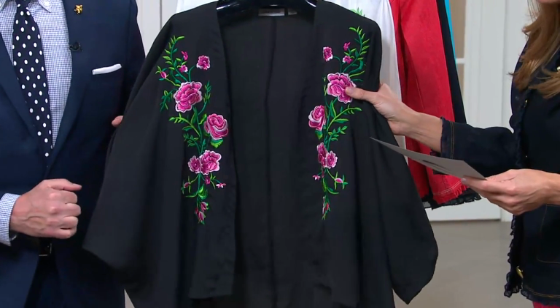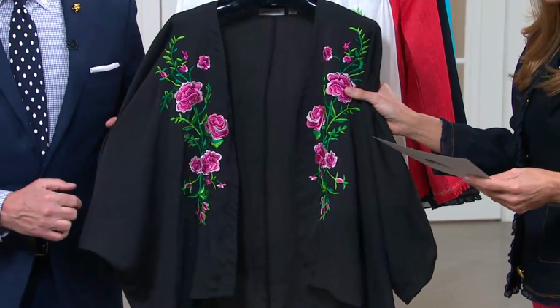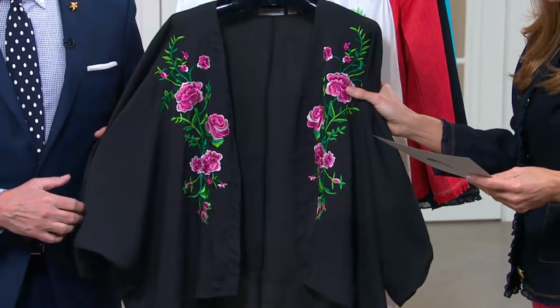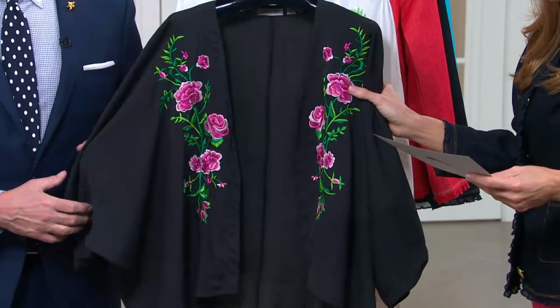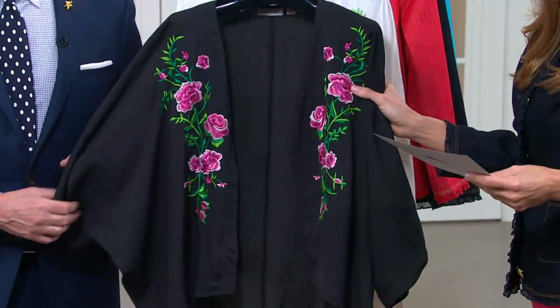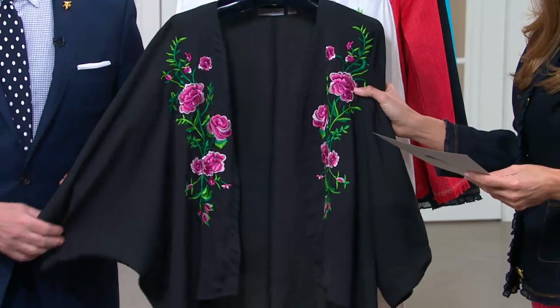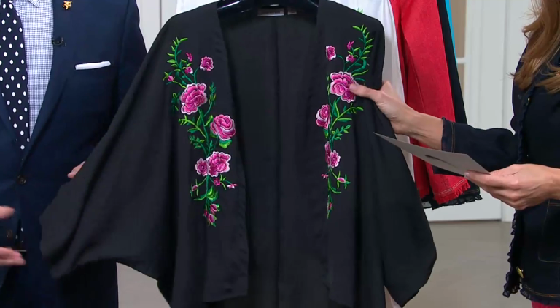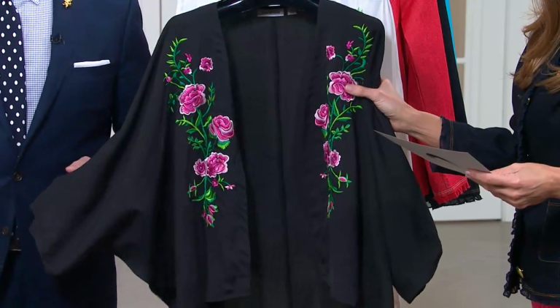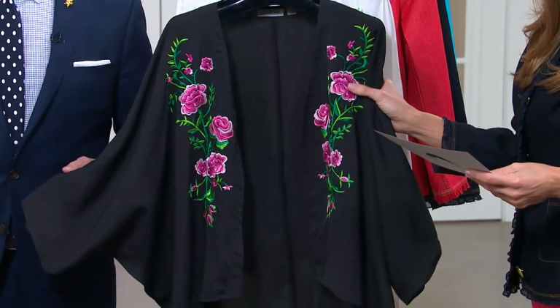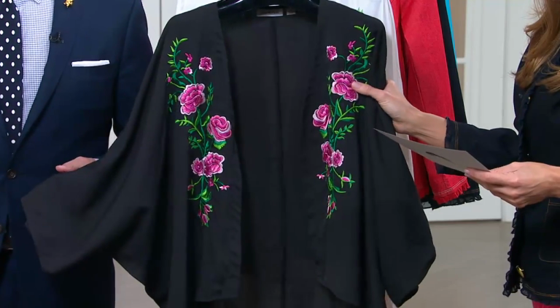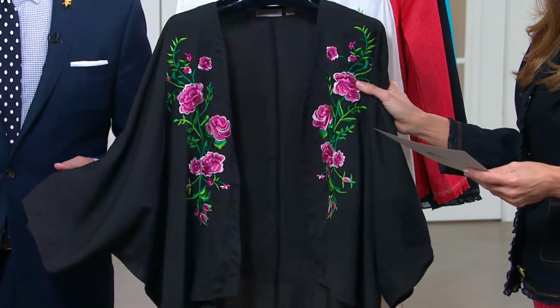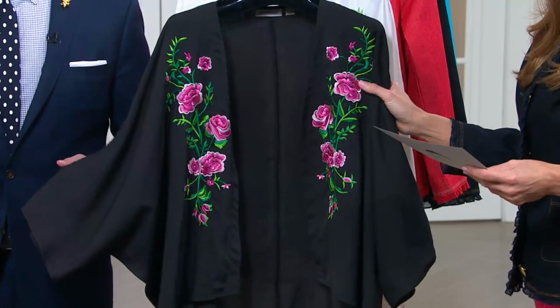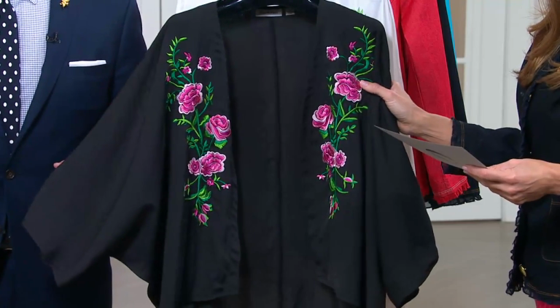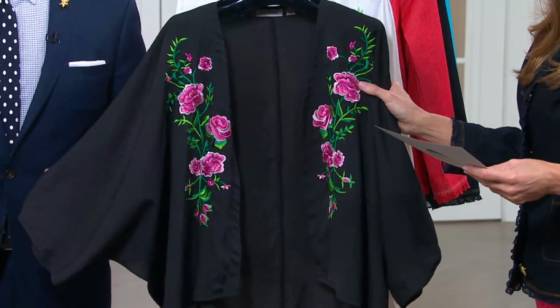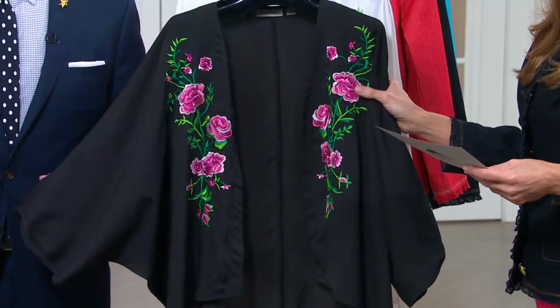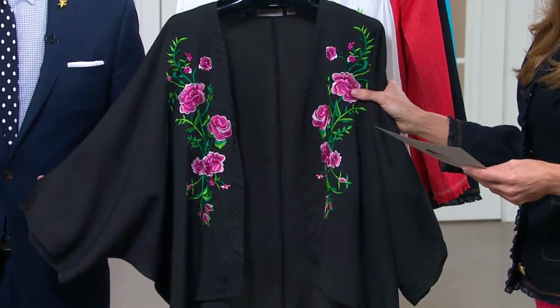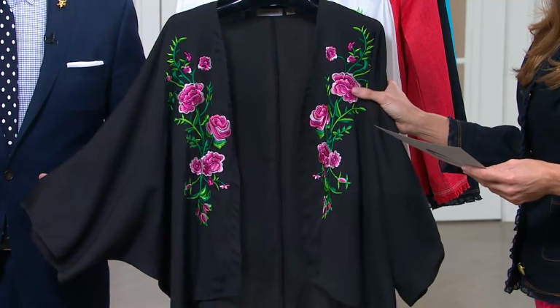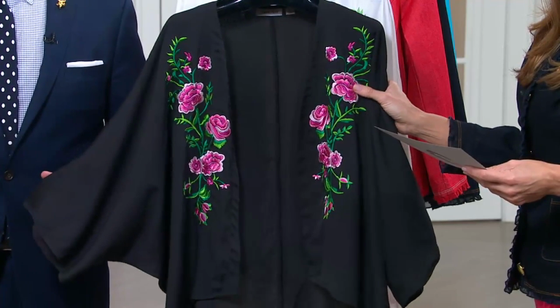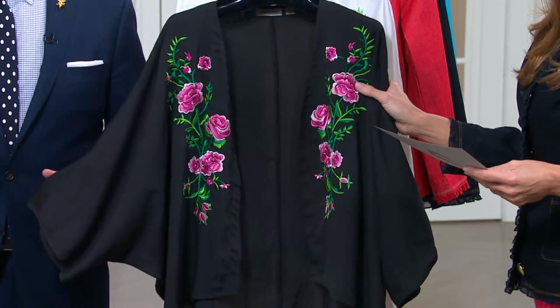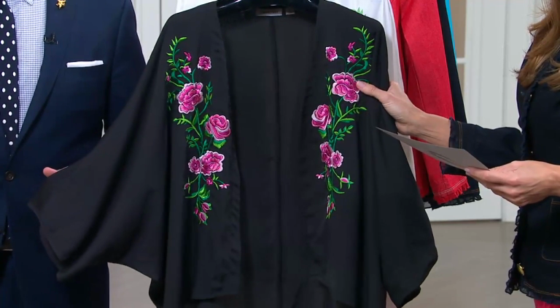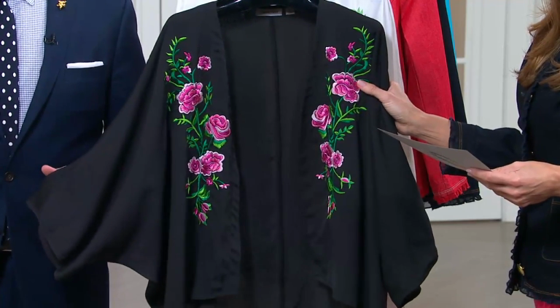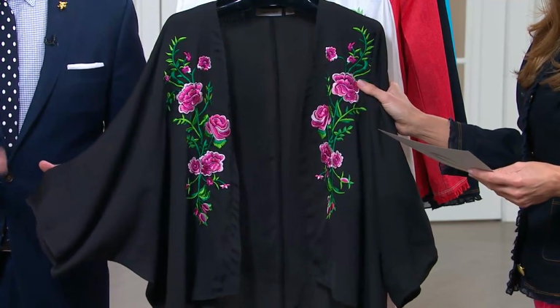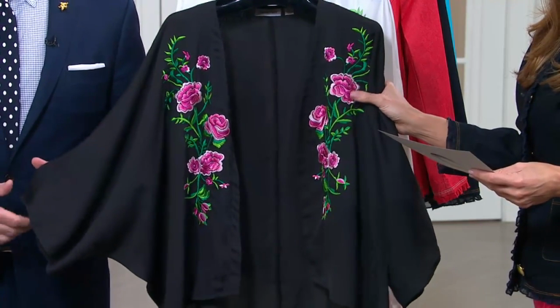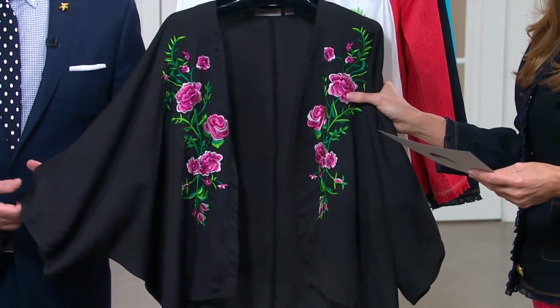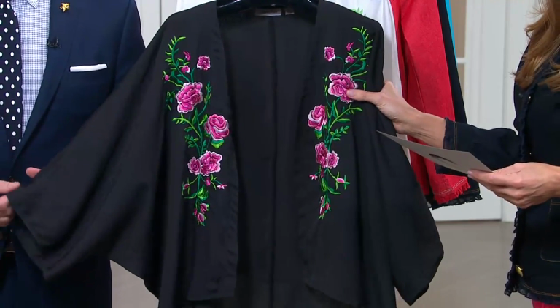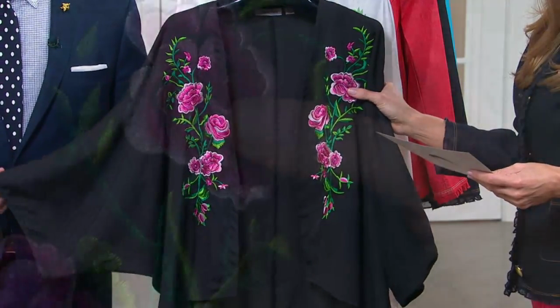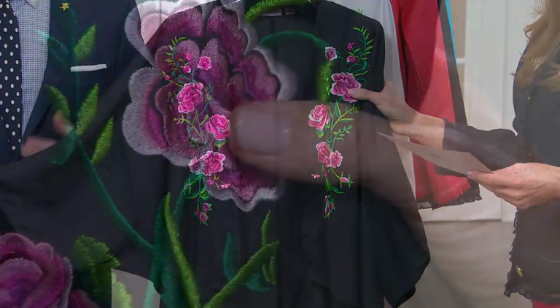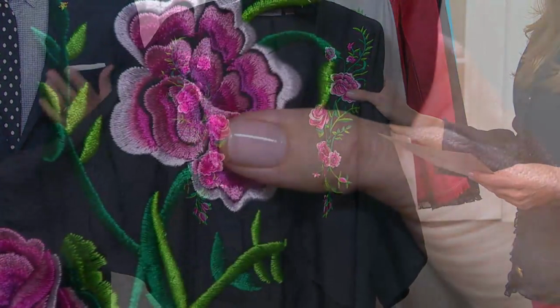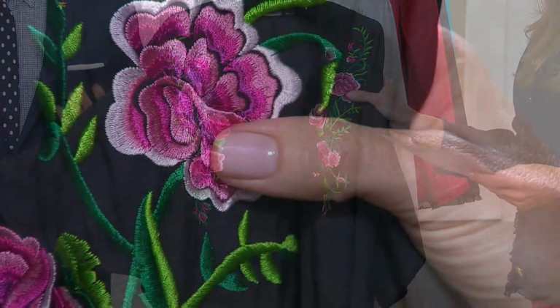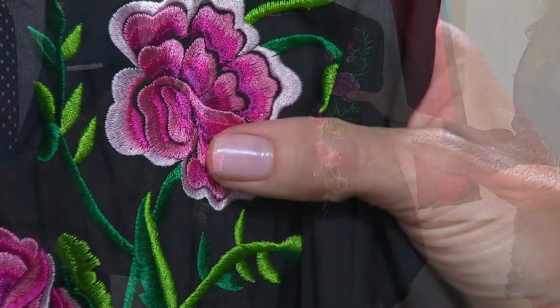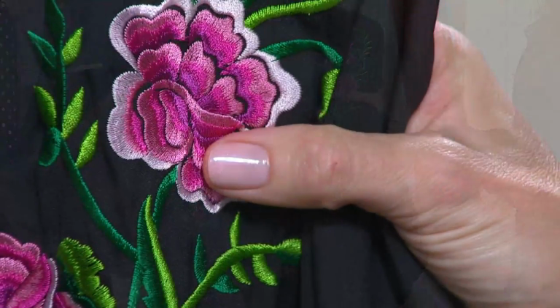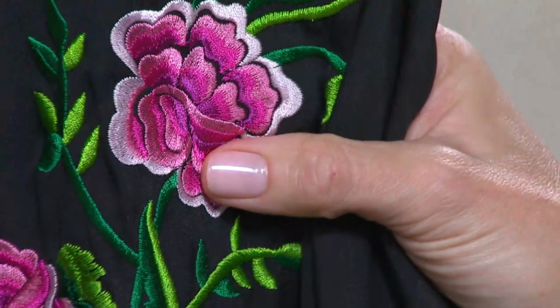Look at the shading — it's just beautiful. Very much inspired by, obviously, Oriental inspiration here.